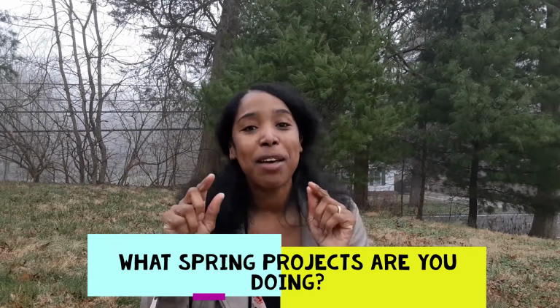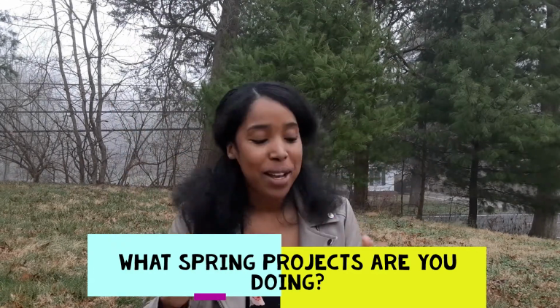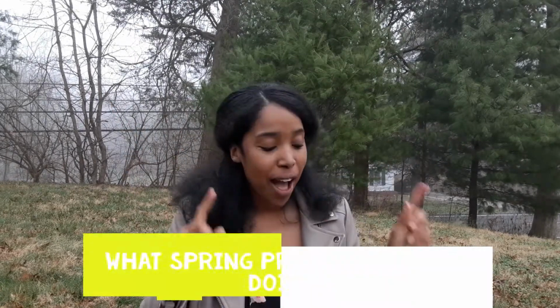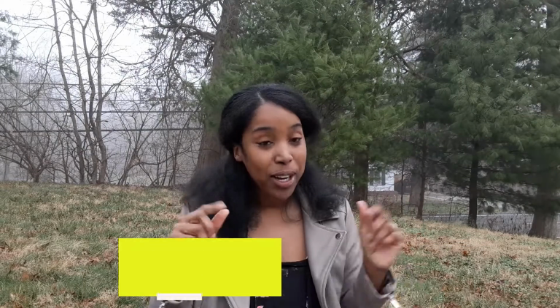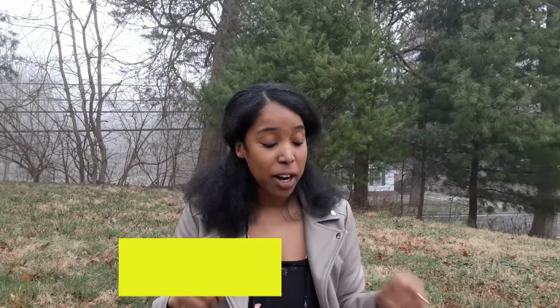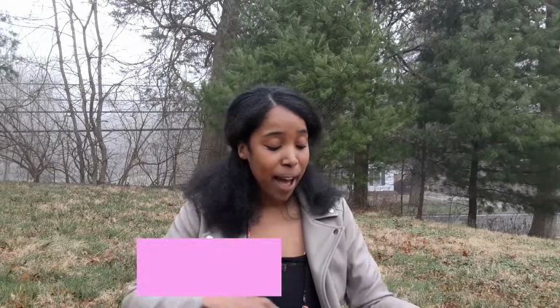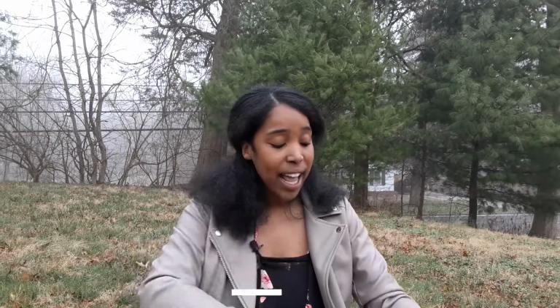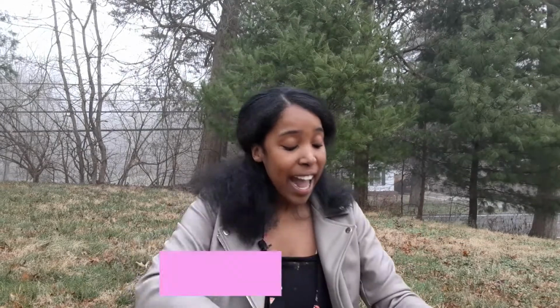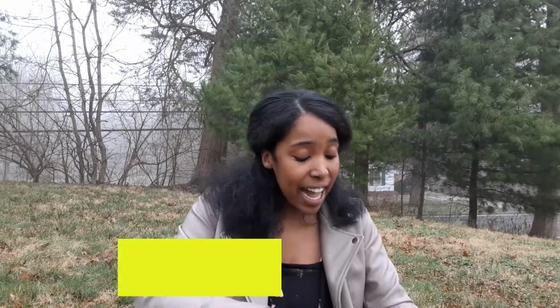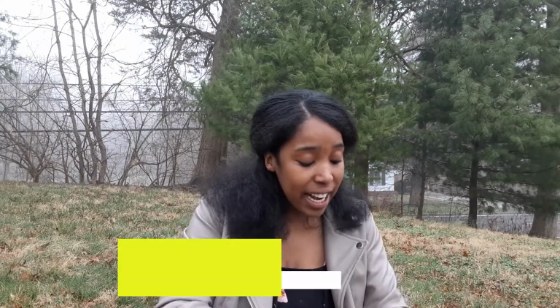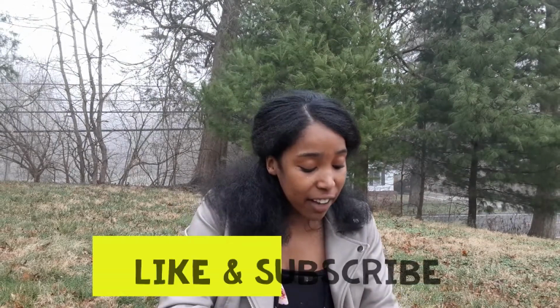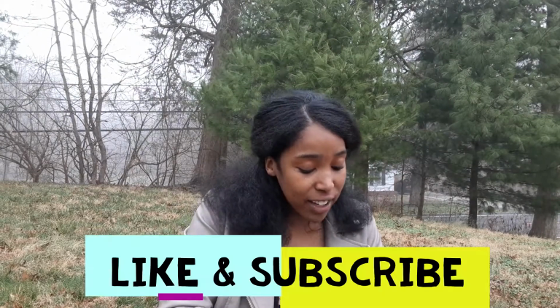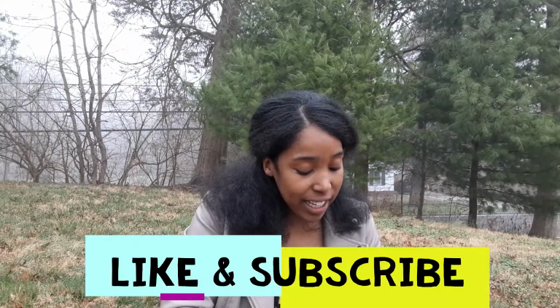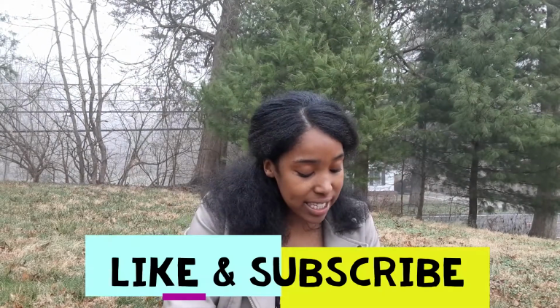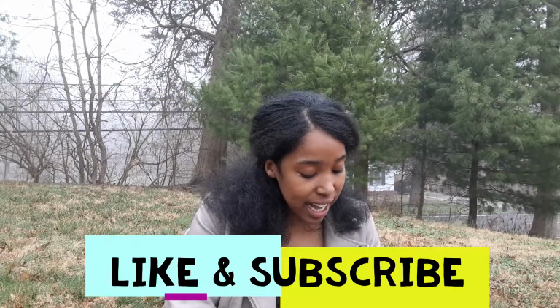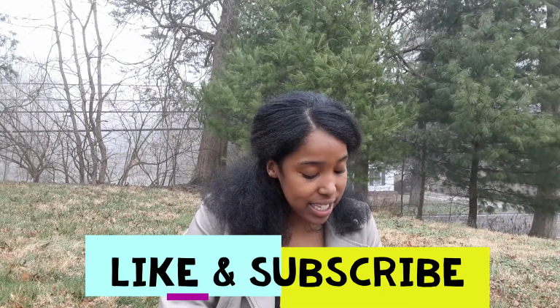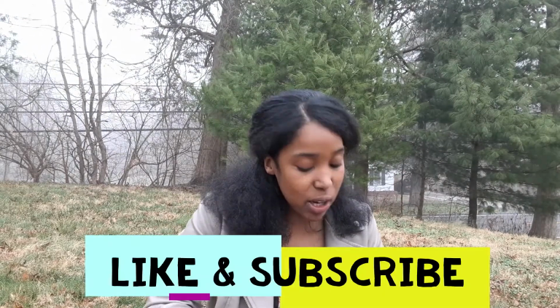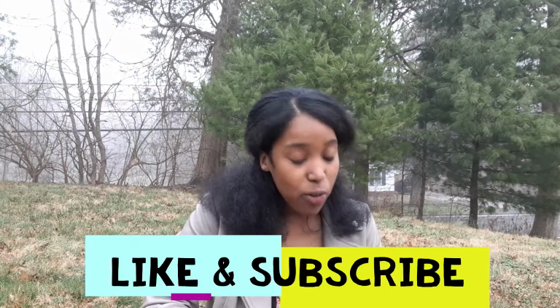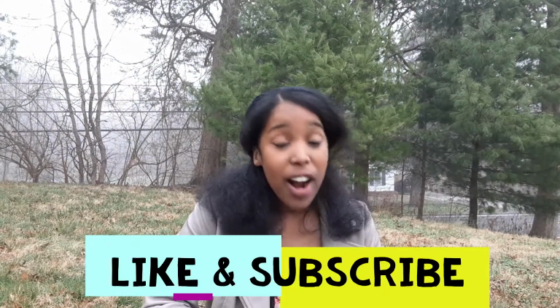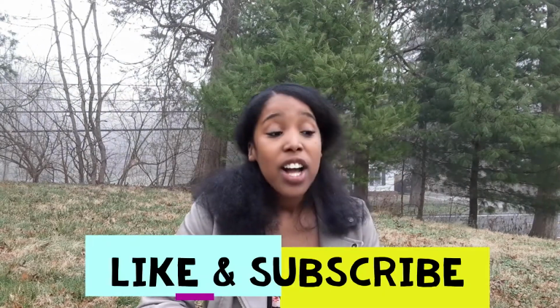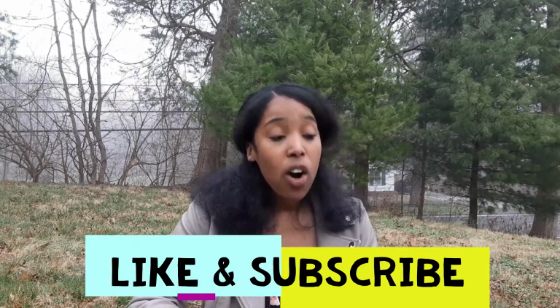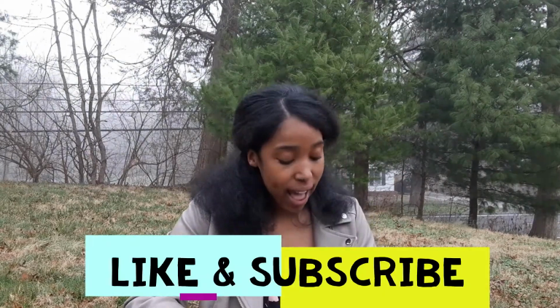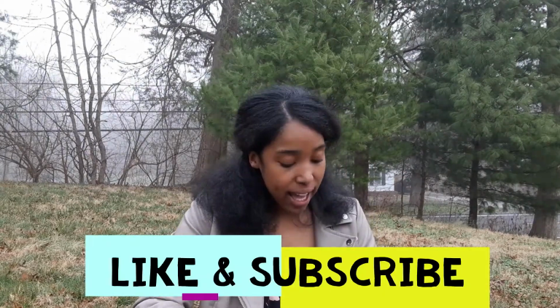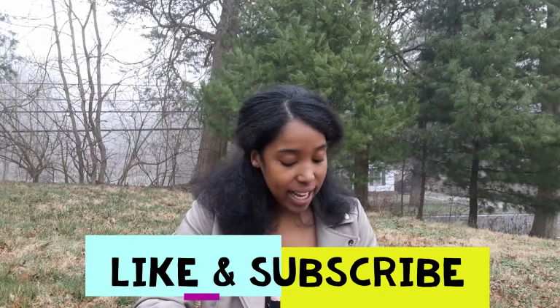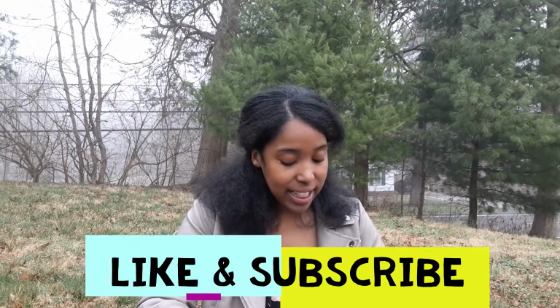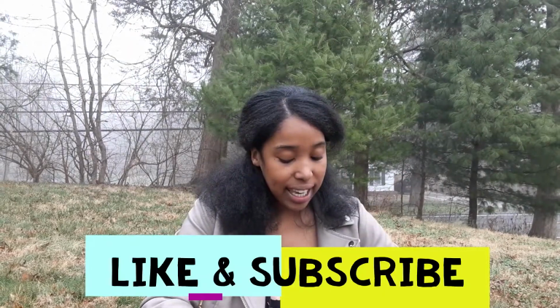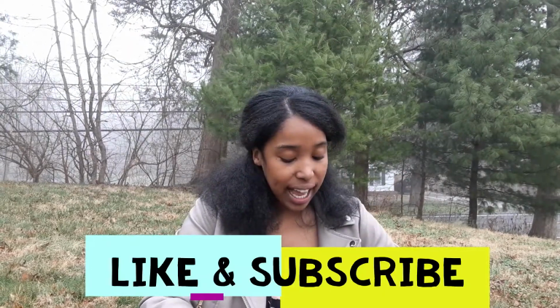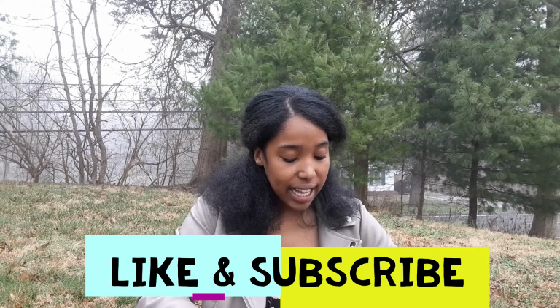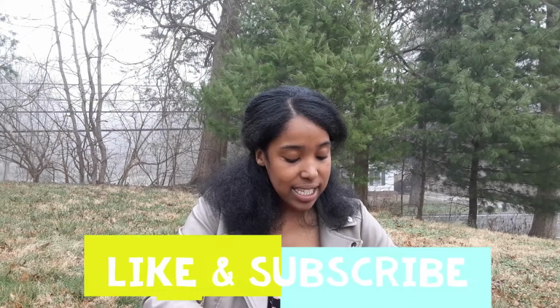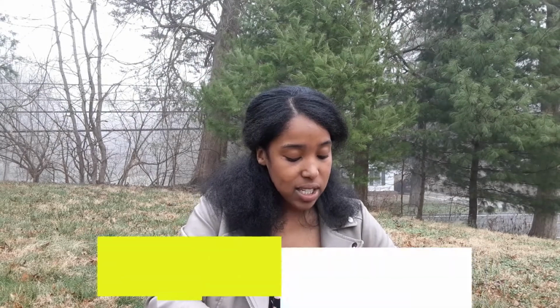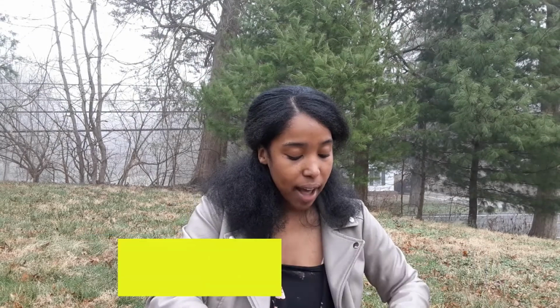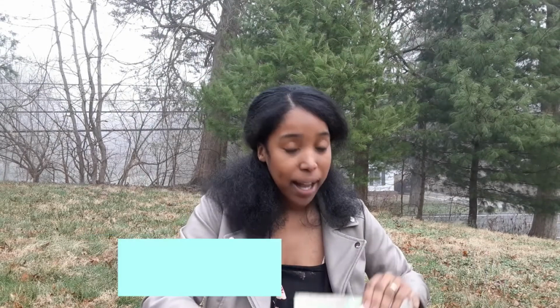Let me know if you're liking this content so far. Go ahead and hit that like and subscribe button.